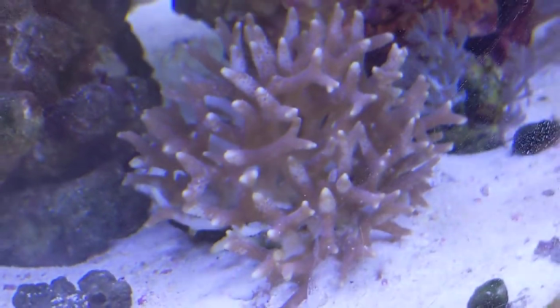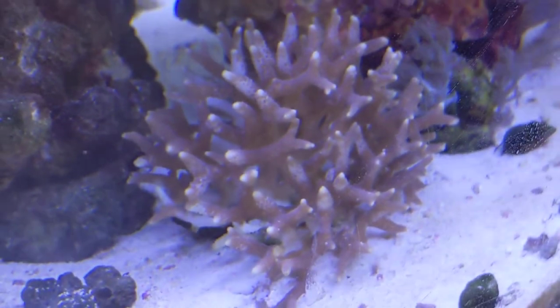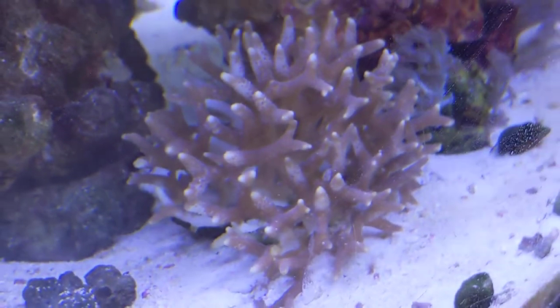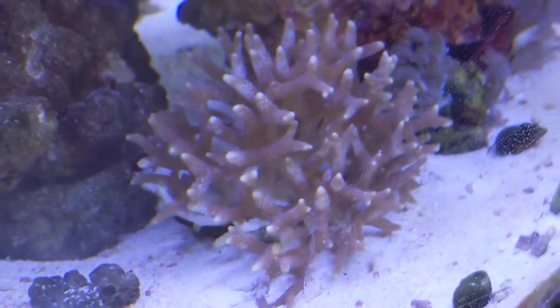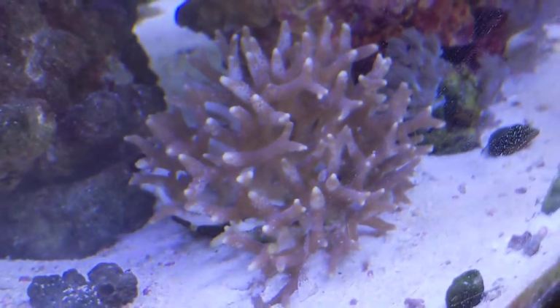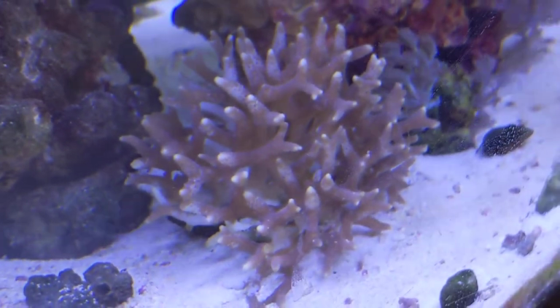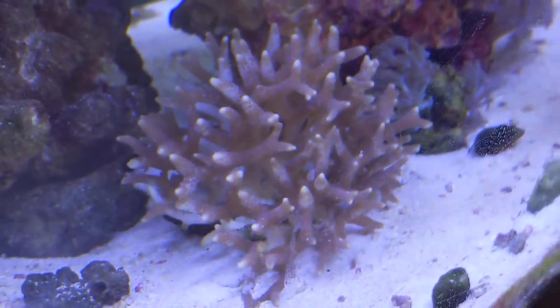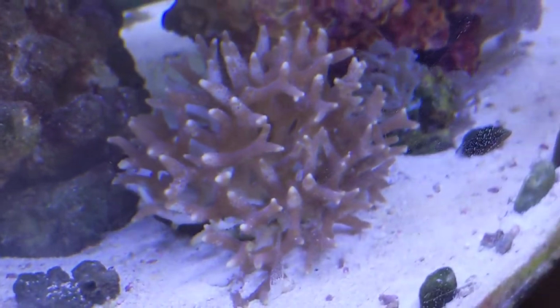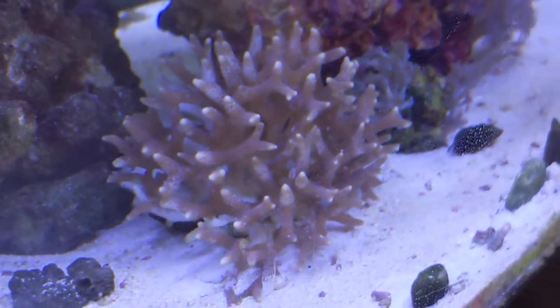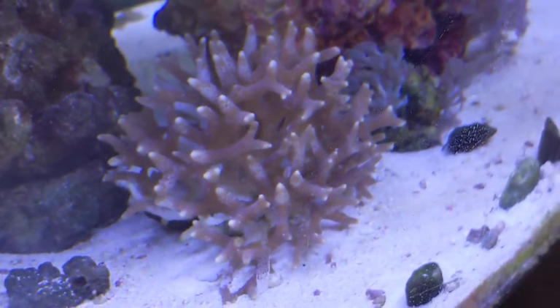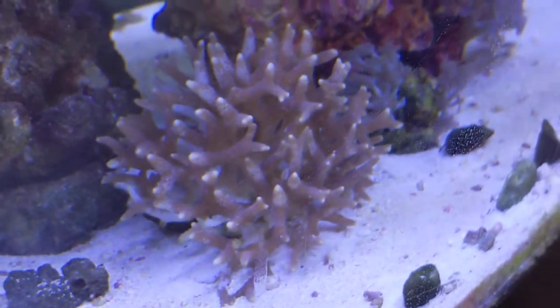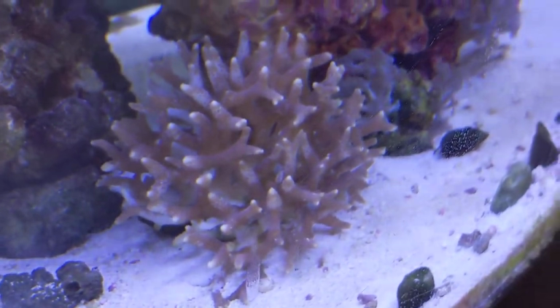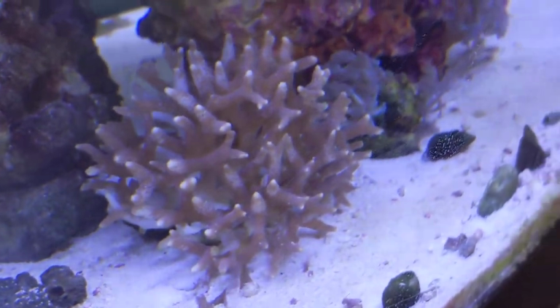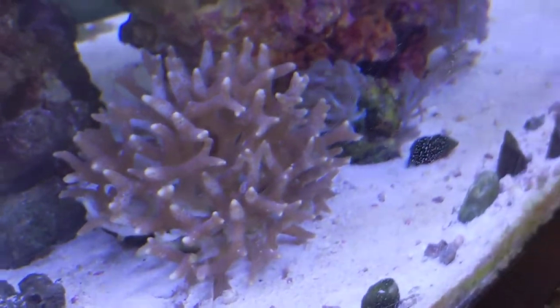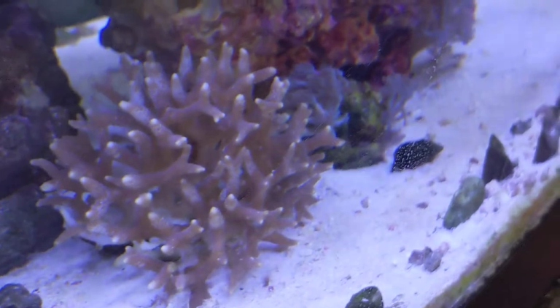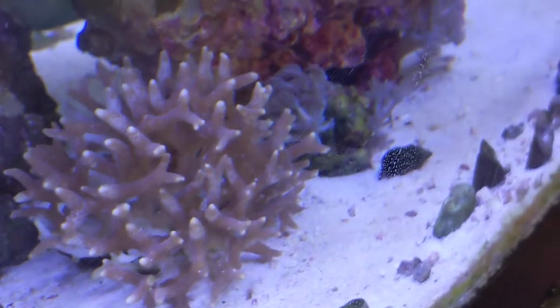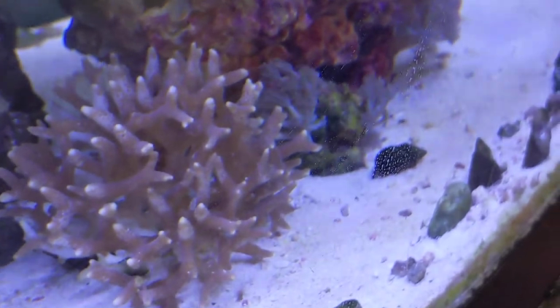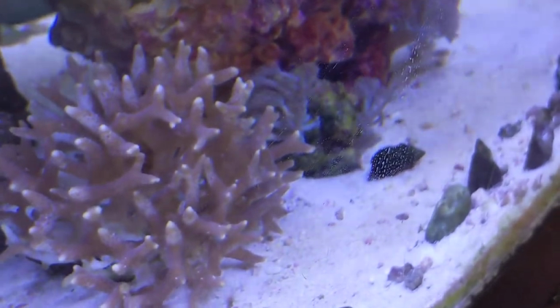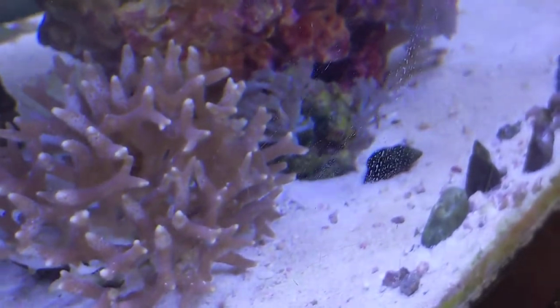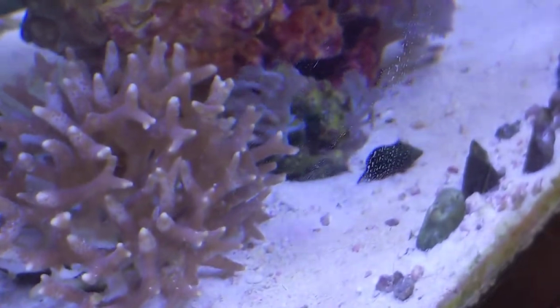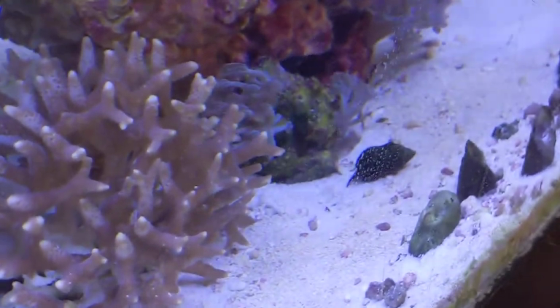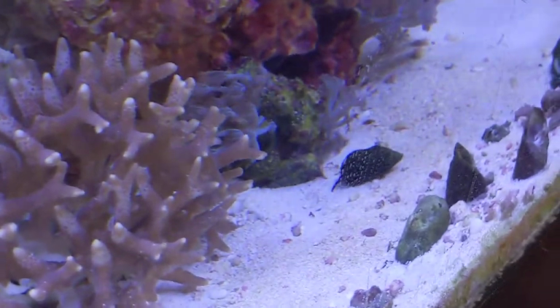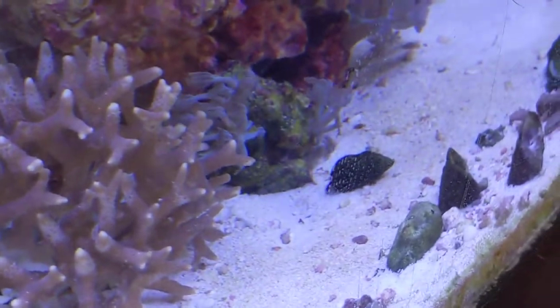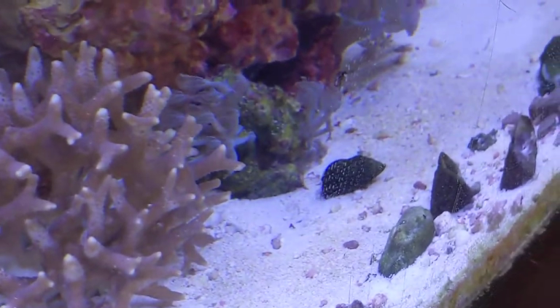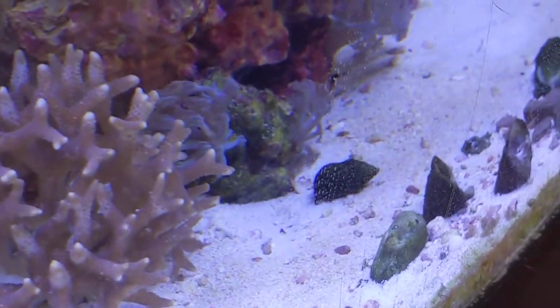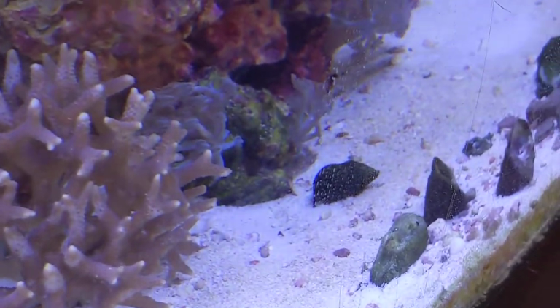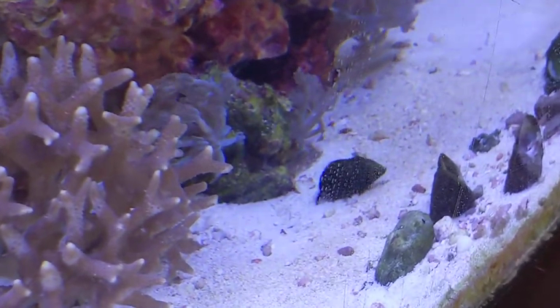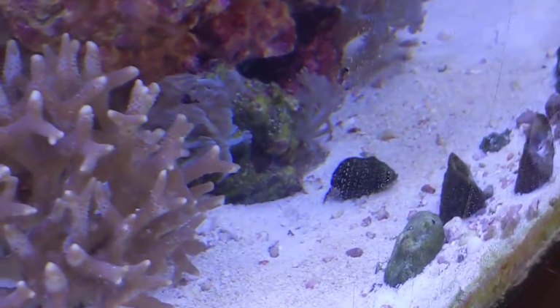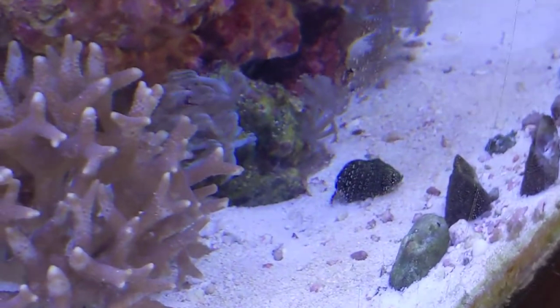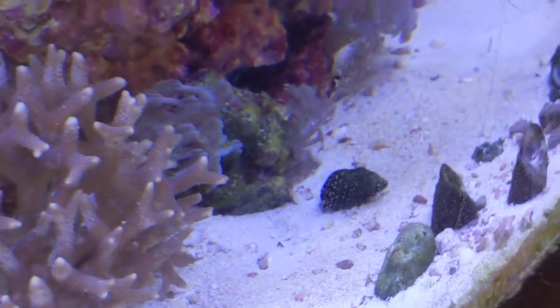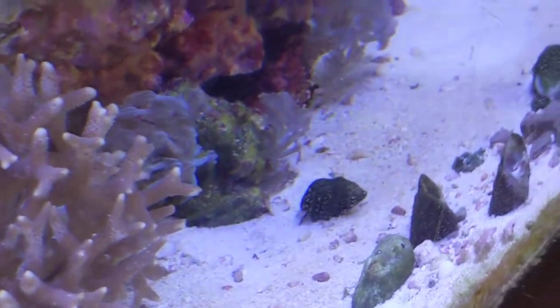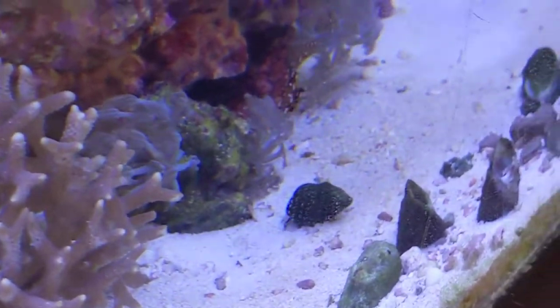This is a bird's nest coral. Behind it you can see all these zinnias going crazy.